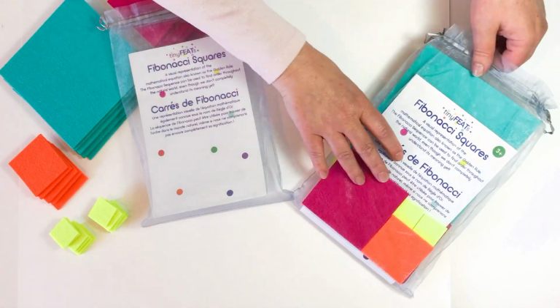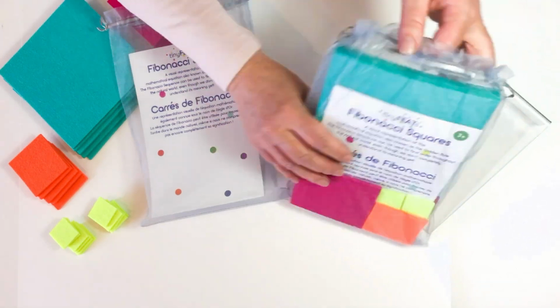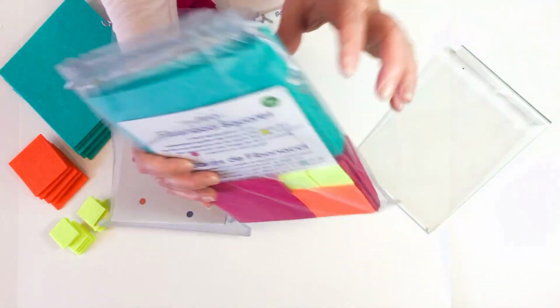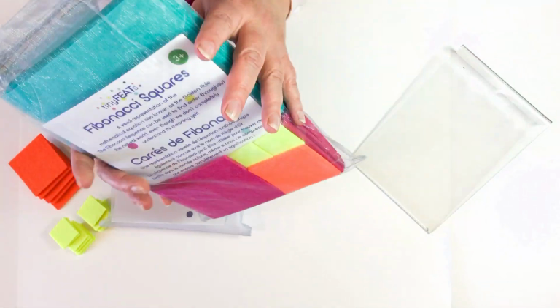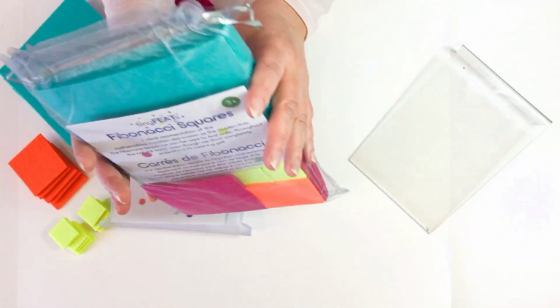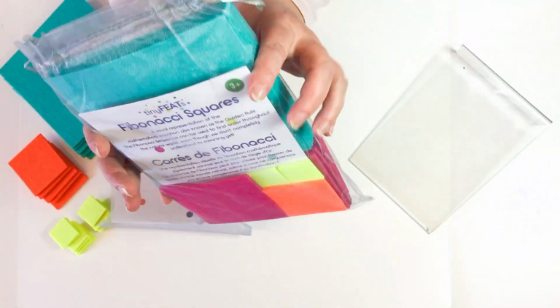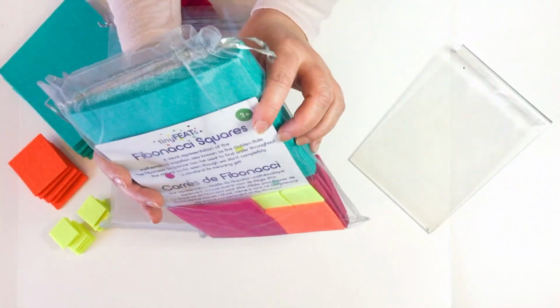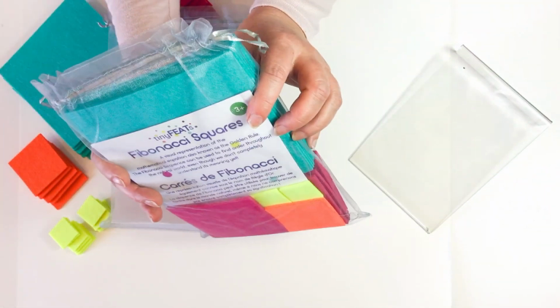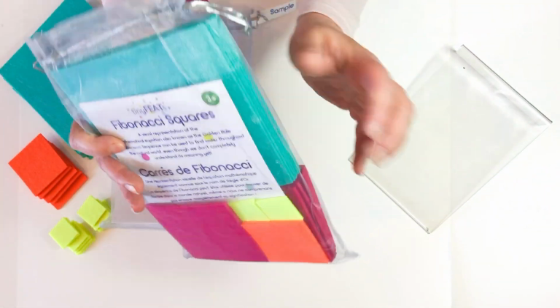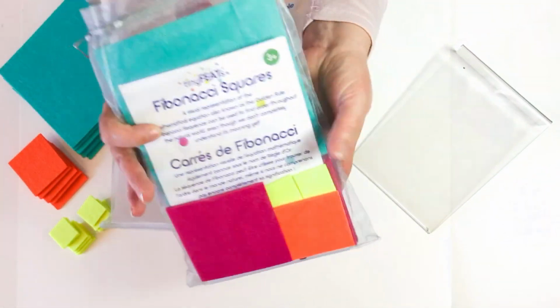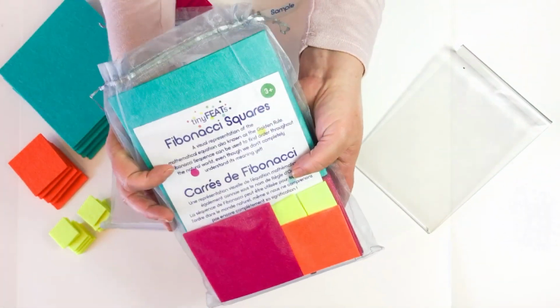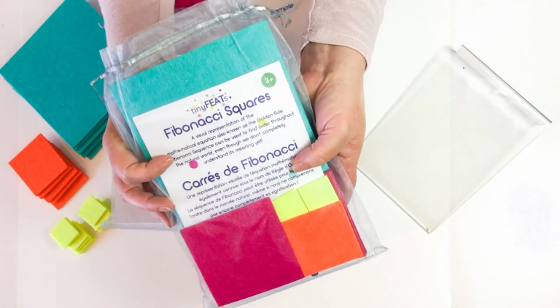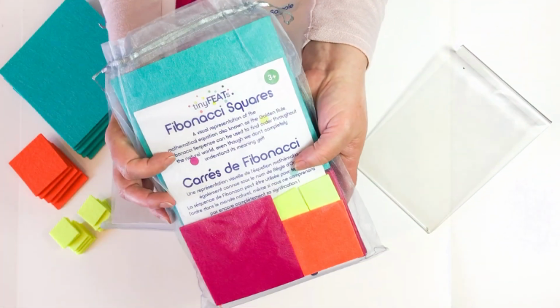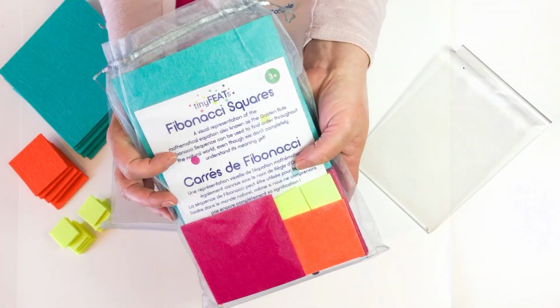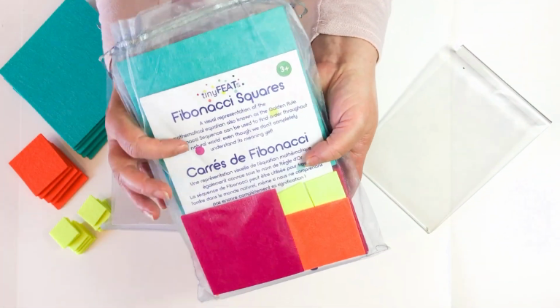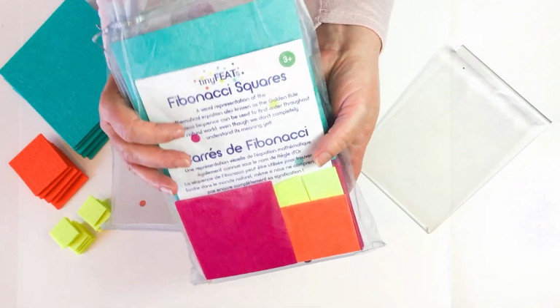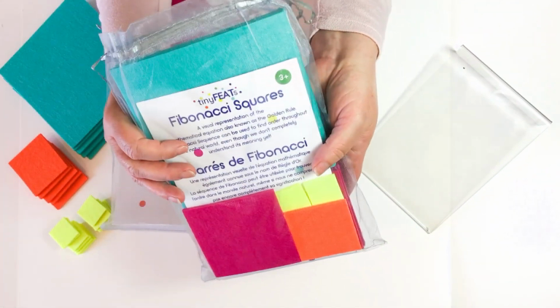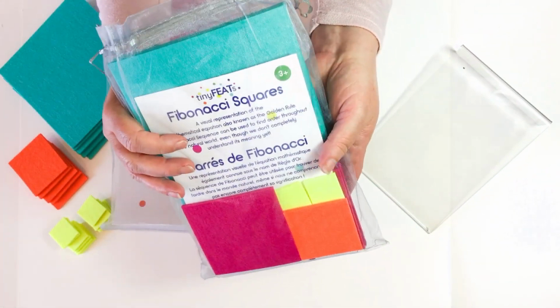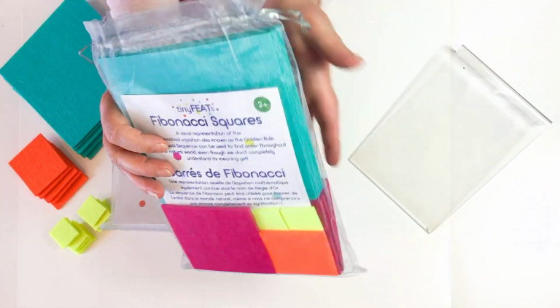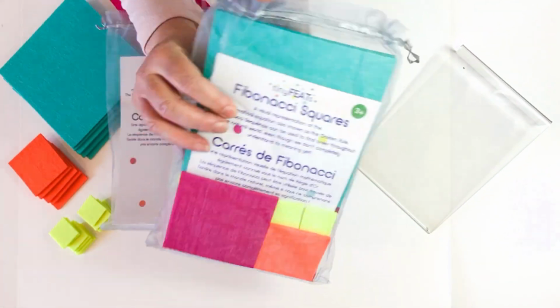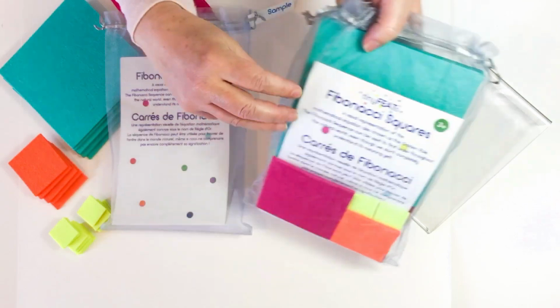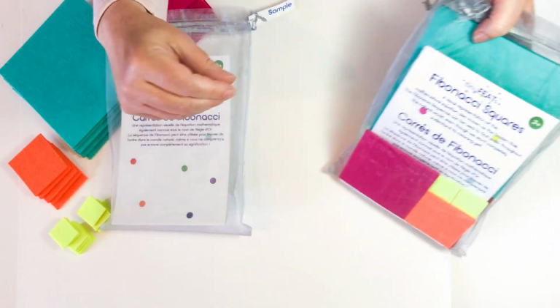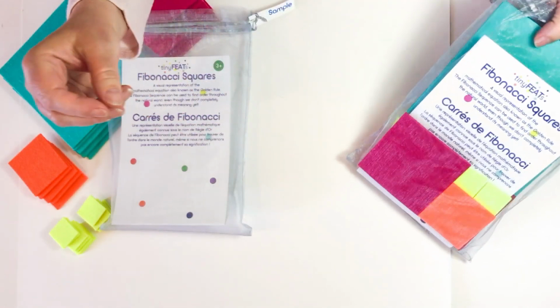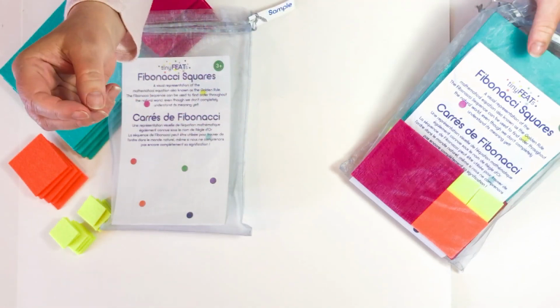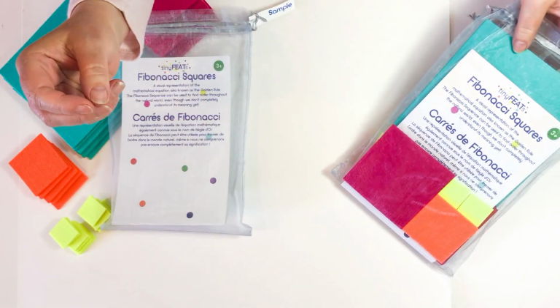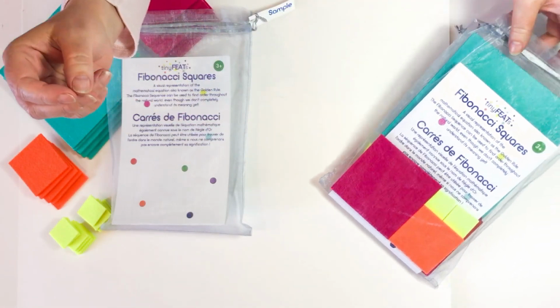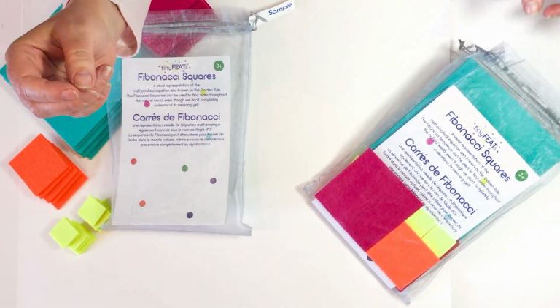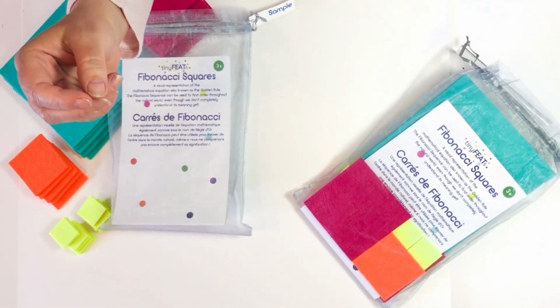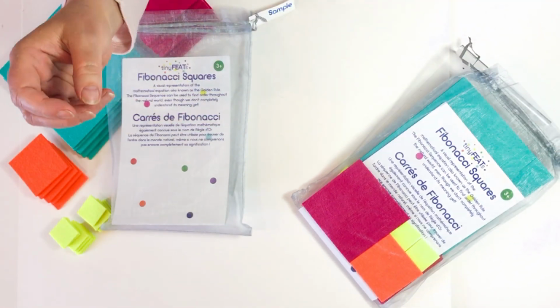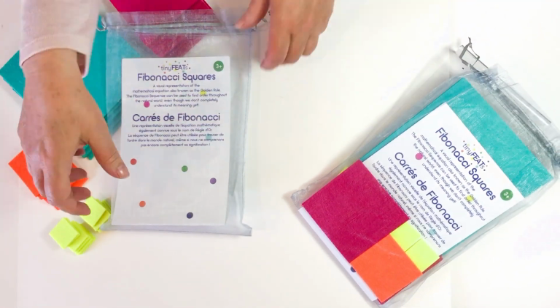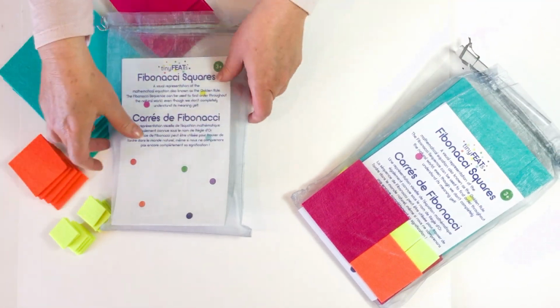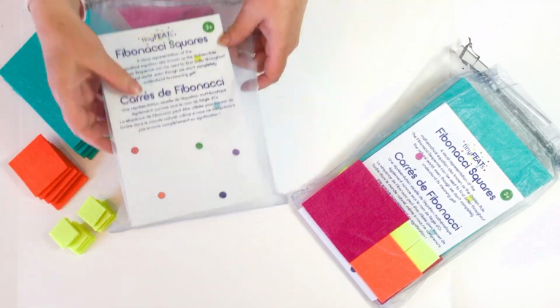This is the Tiny Feet's Fibonacci Sequence Felt Squares, a really unique educational toy for kids.